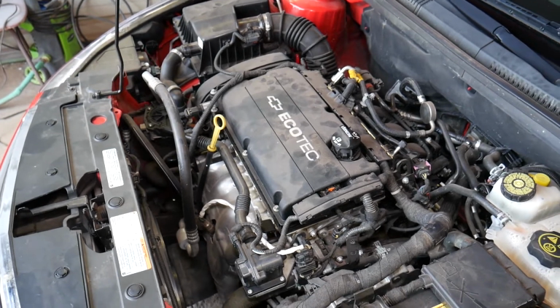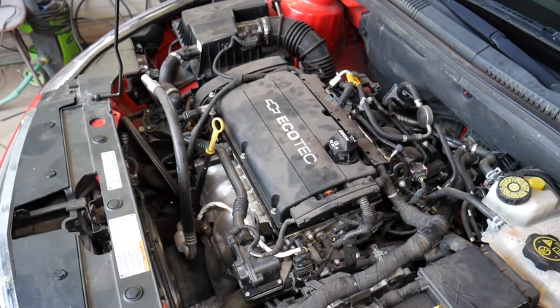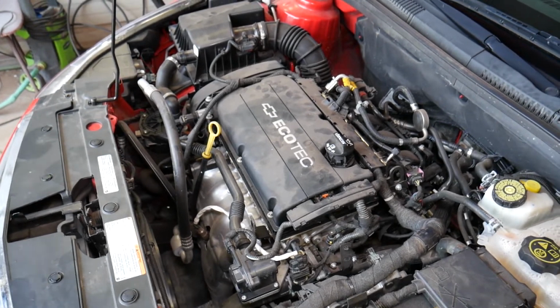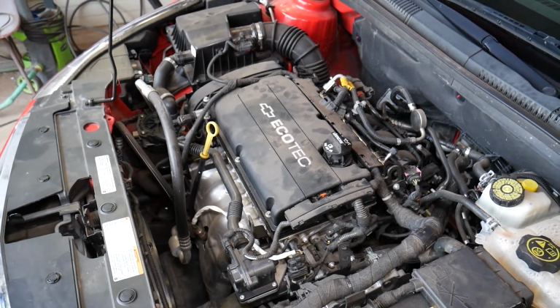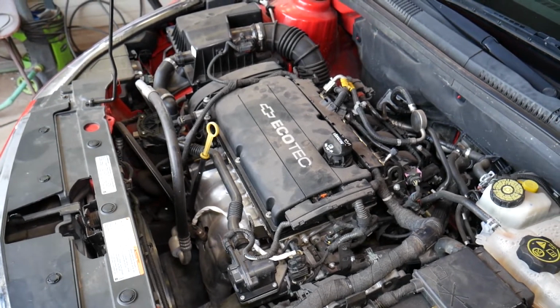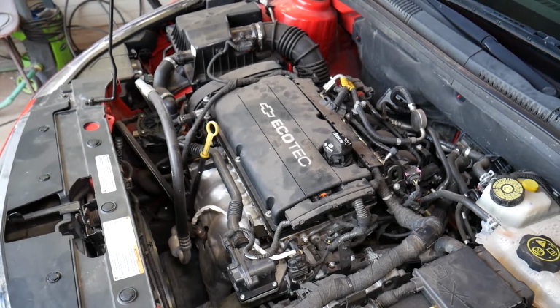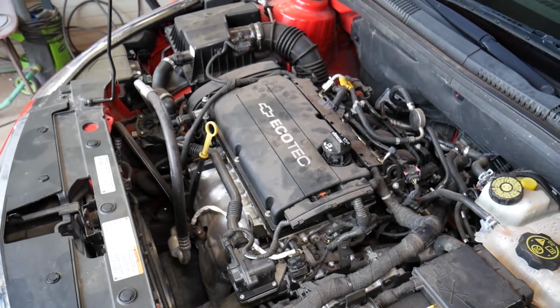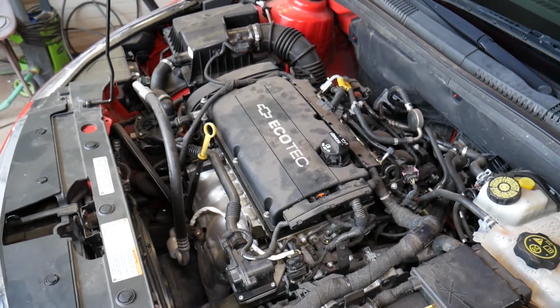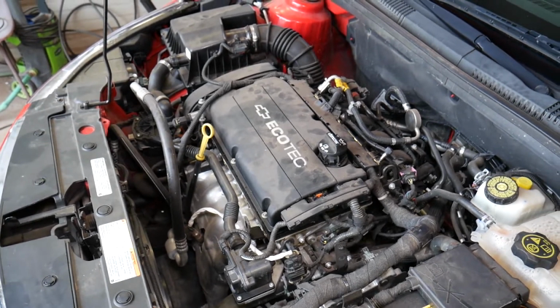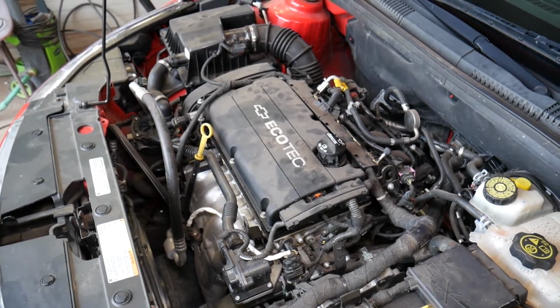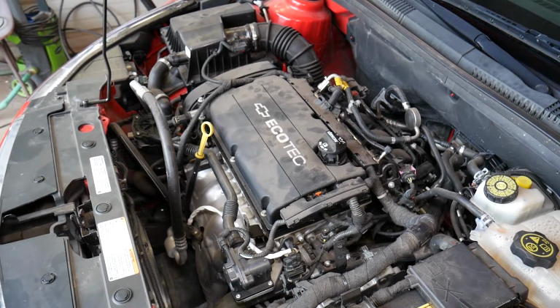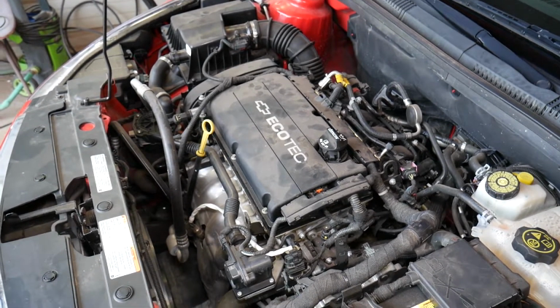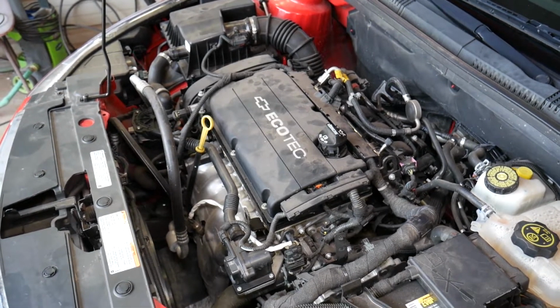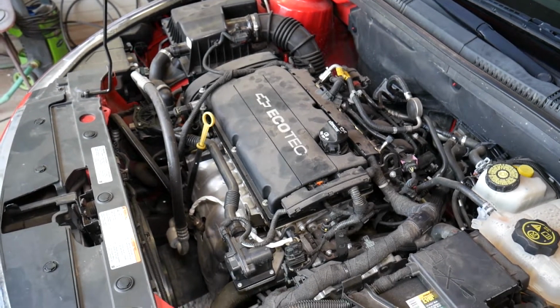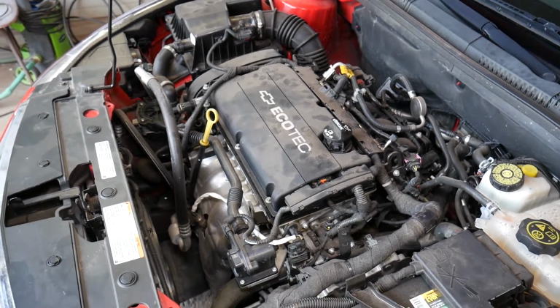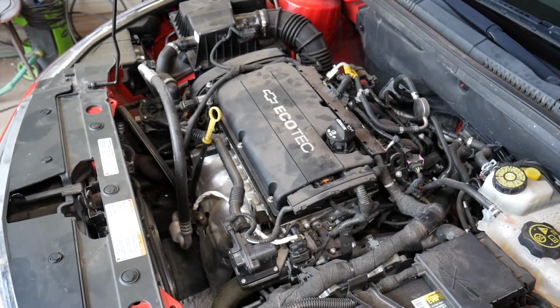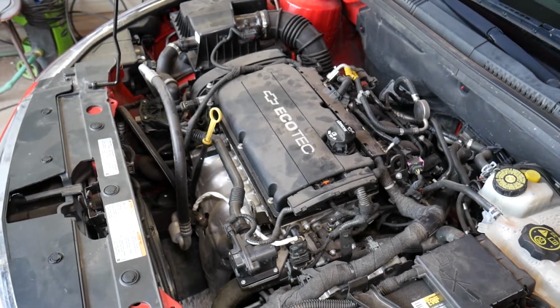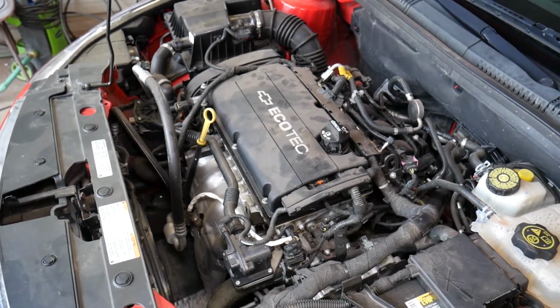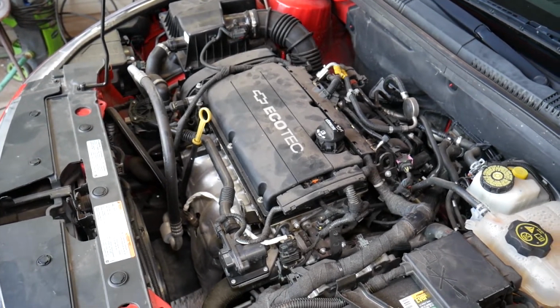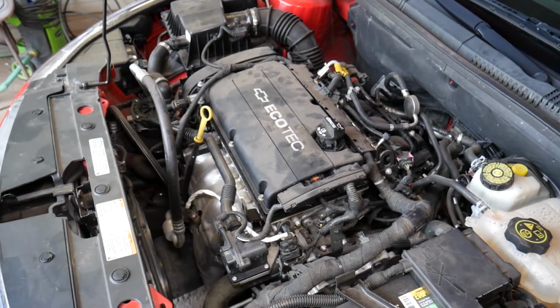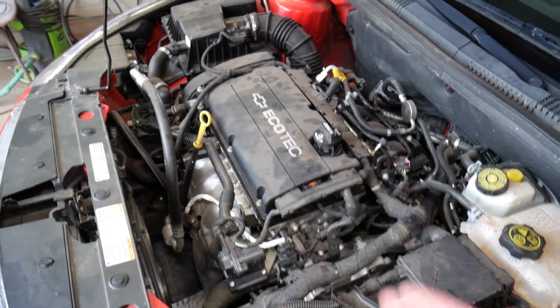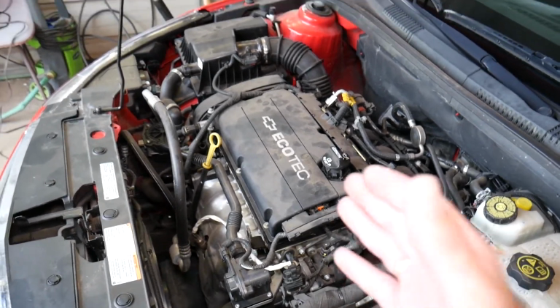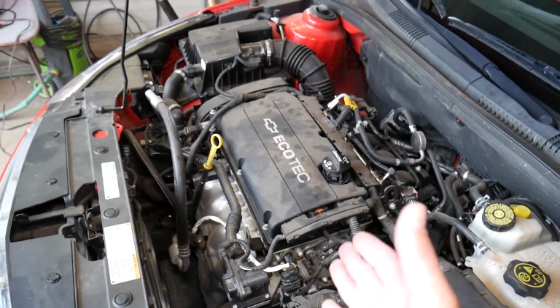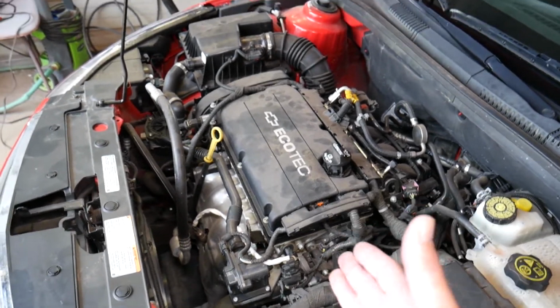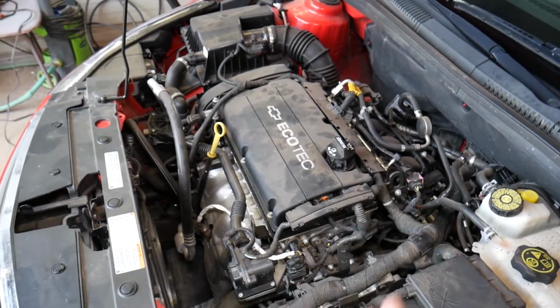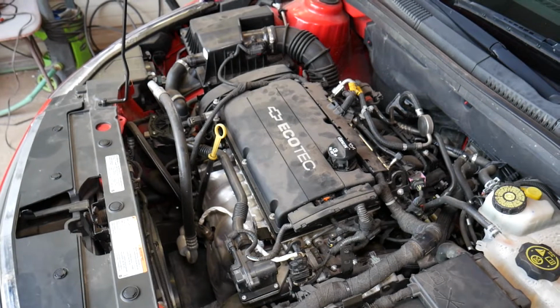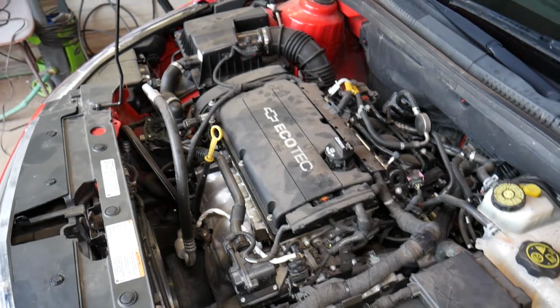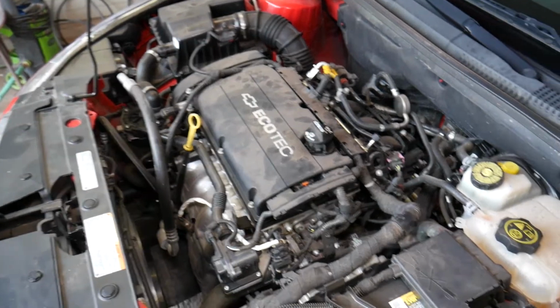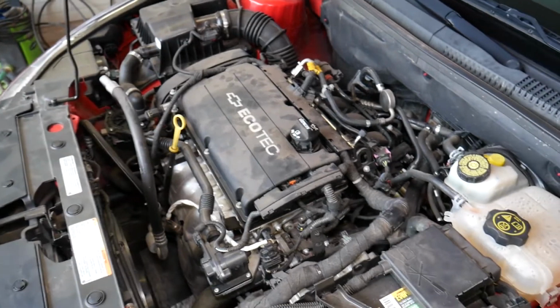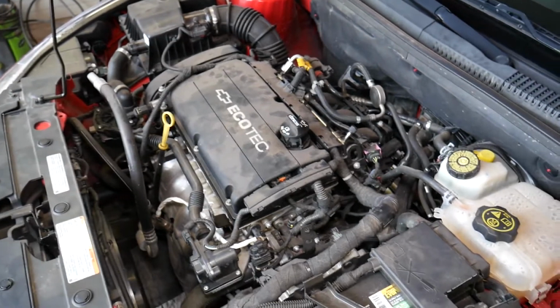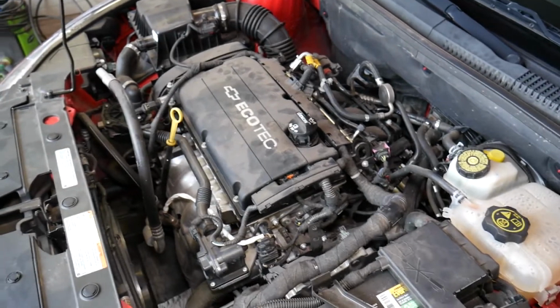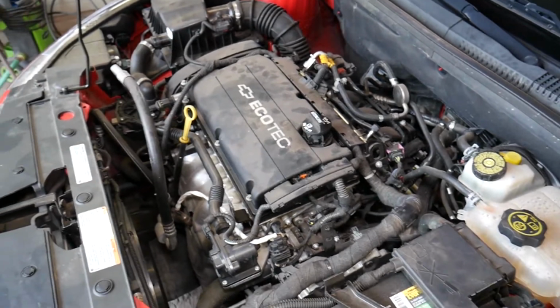What causes that? Even though you replaced the thermostat, you still get the code. That could indicate you have a problem somewhere else.